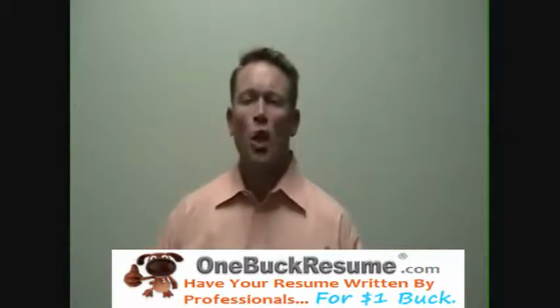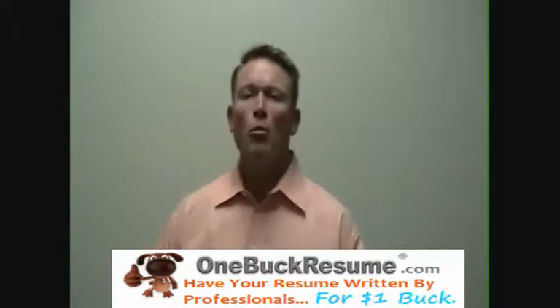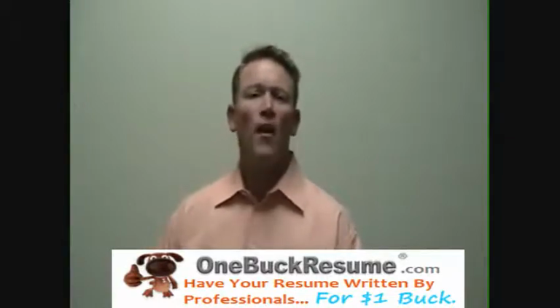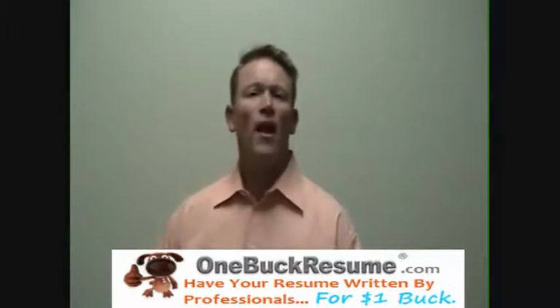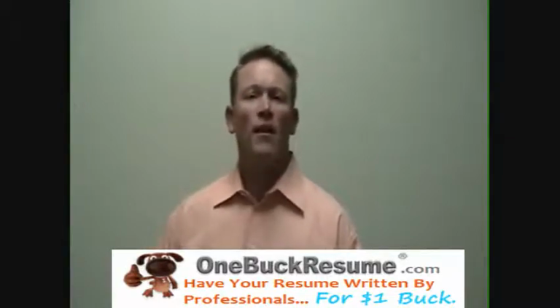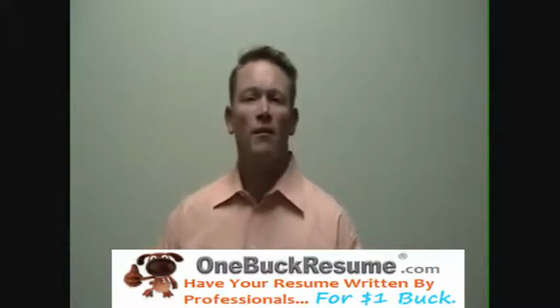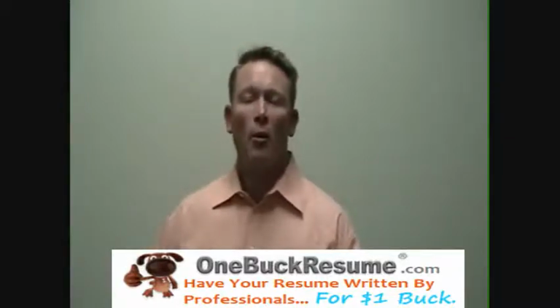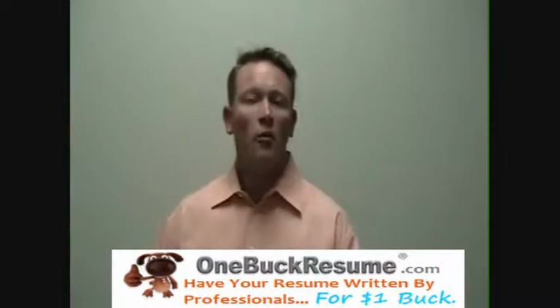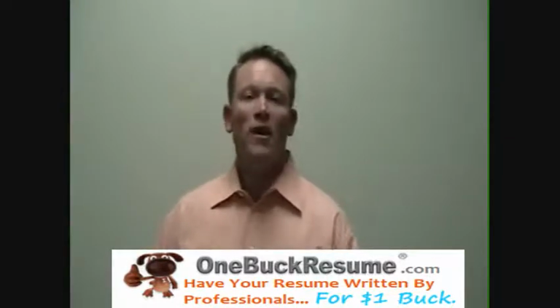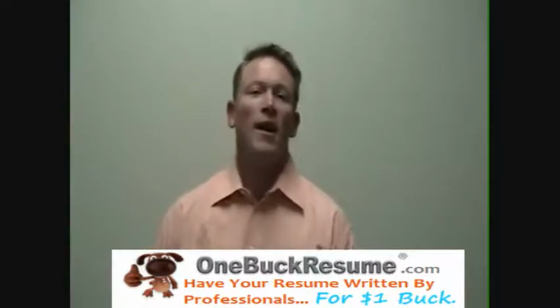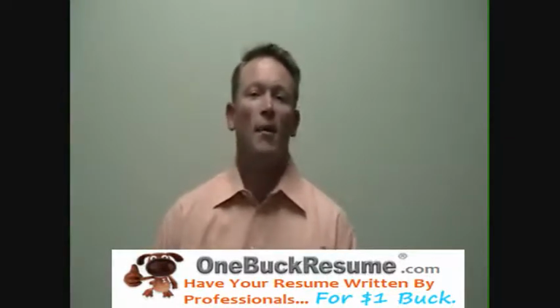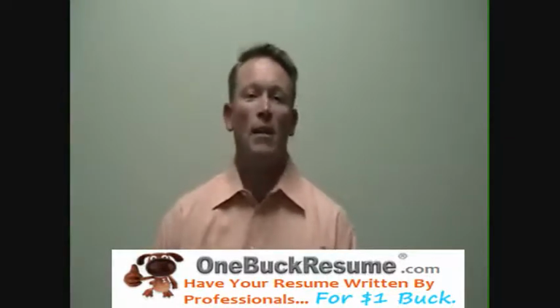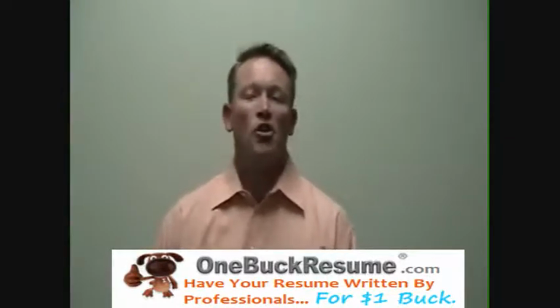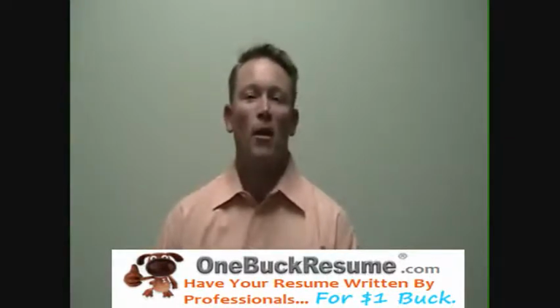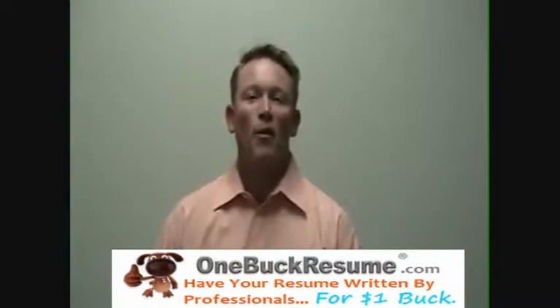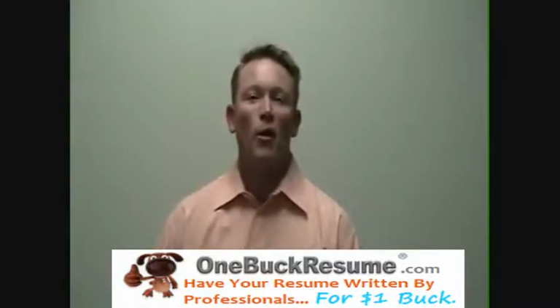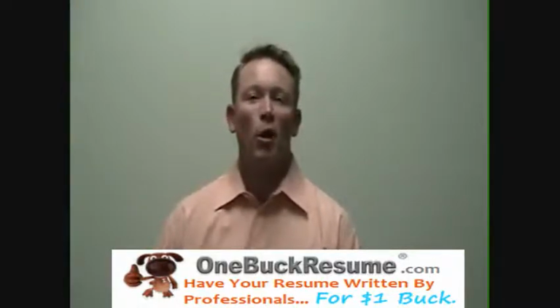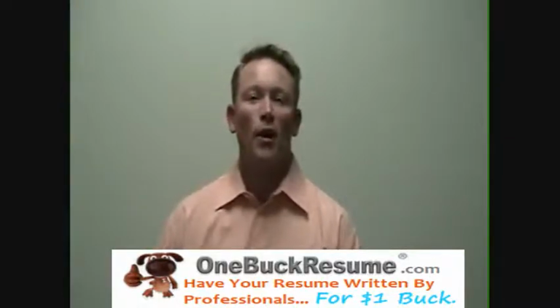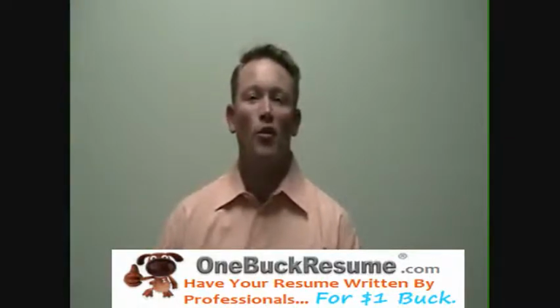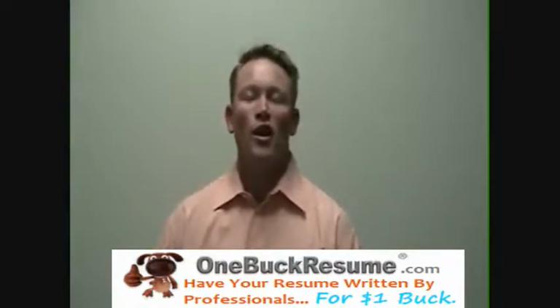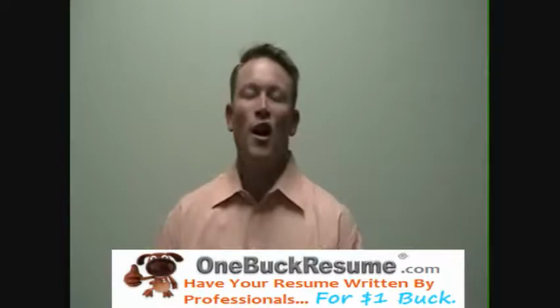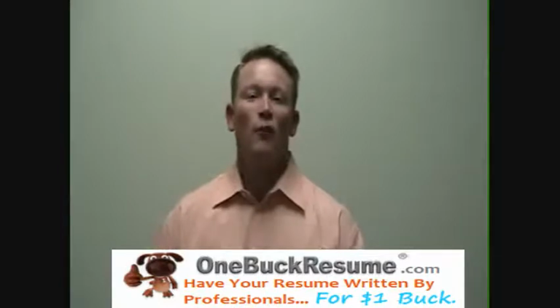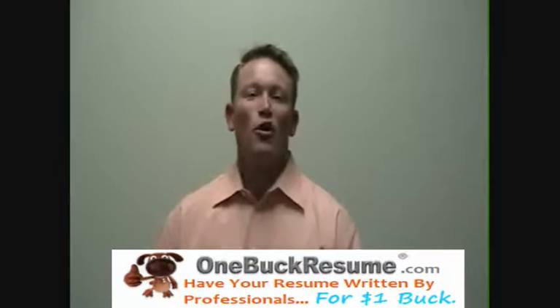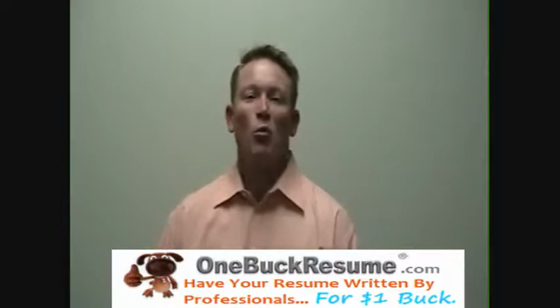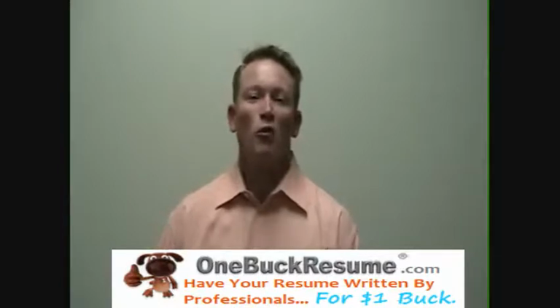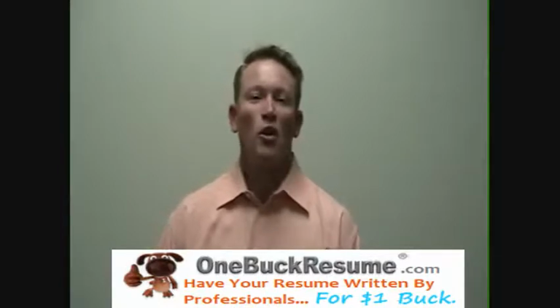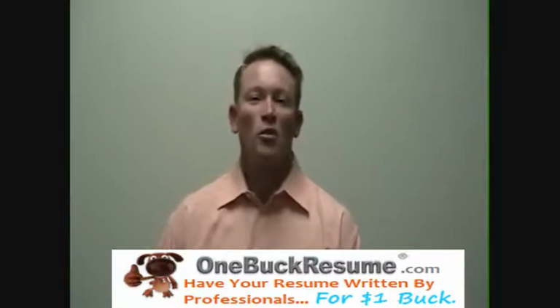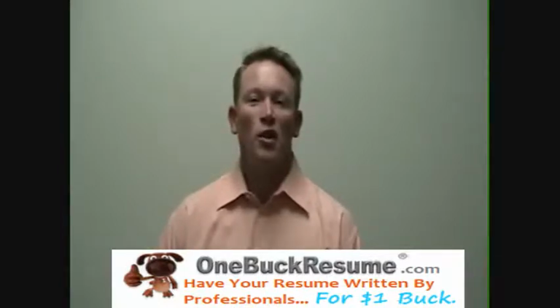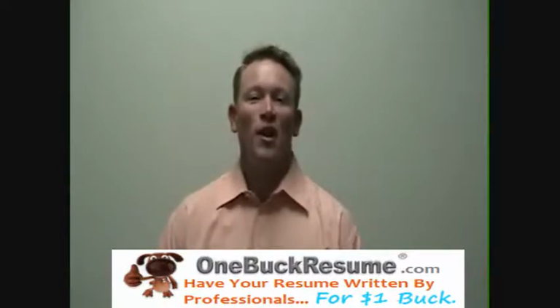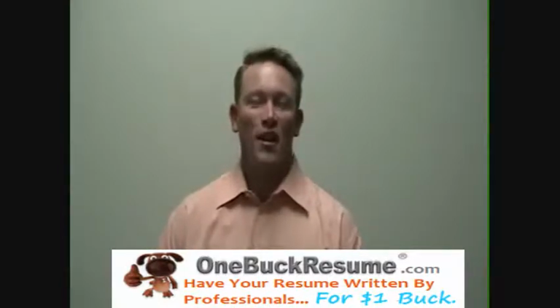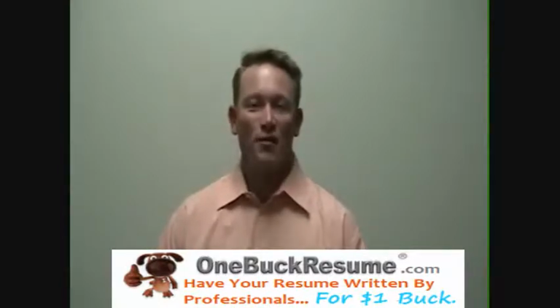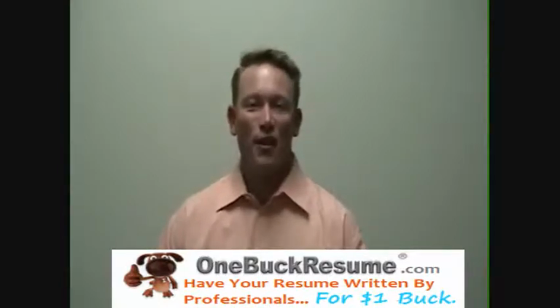Hope you find that helpful. Again, my name is Sean McCaffrey, Employment Coach. Look forward to sharing more information with you in the next video.